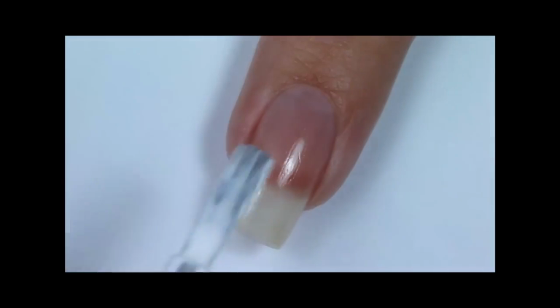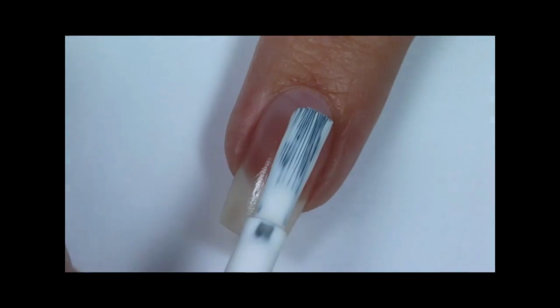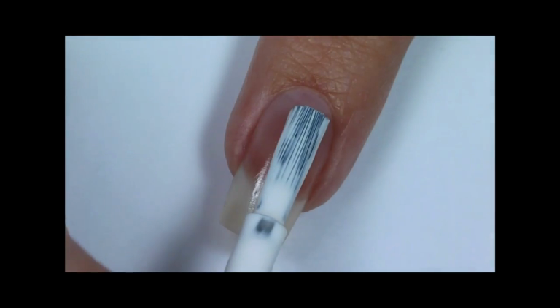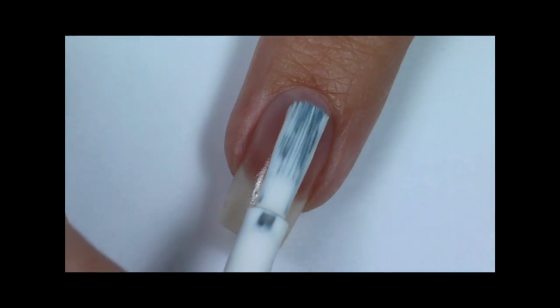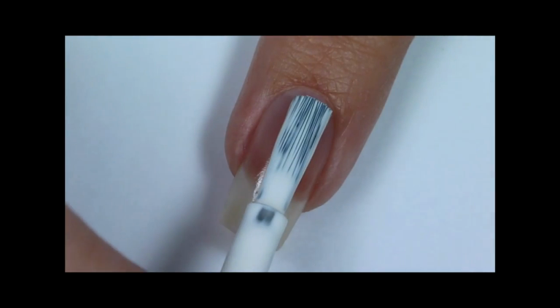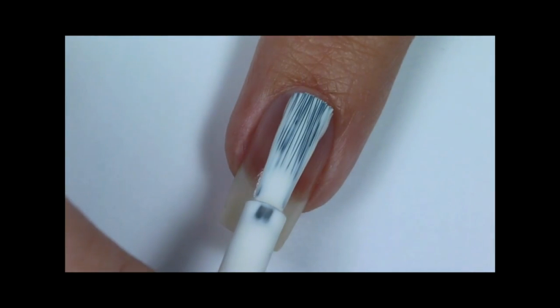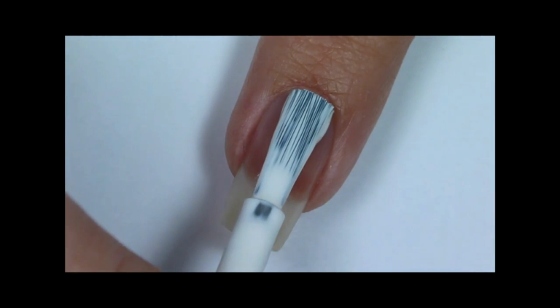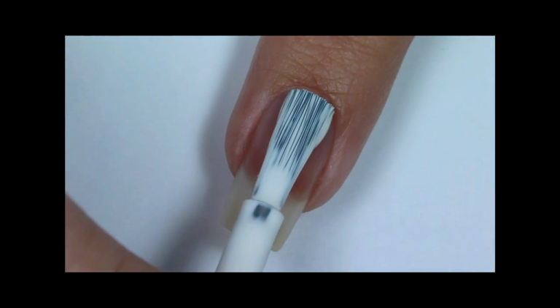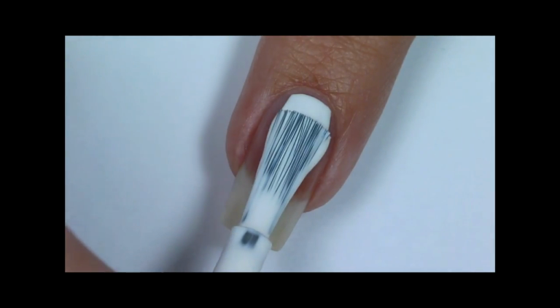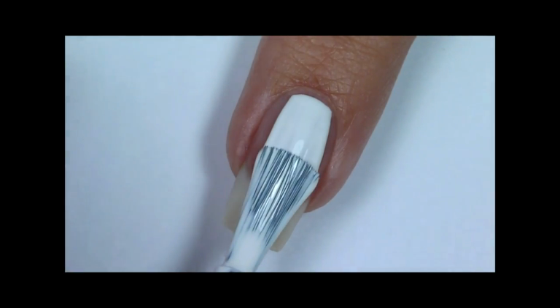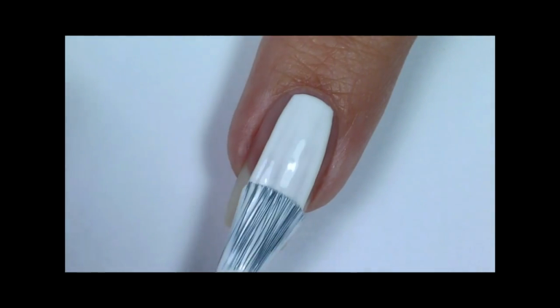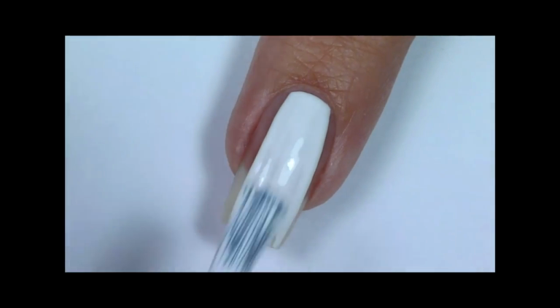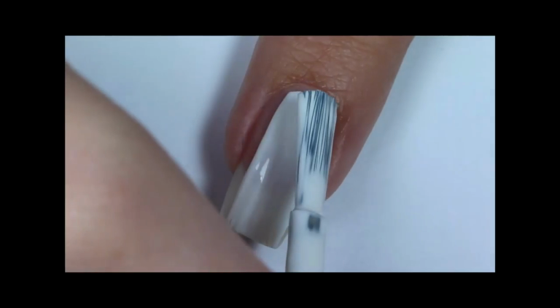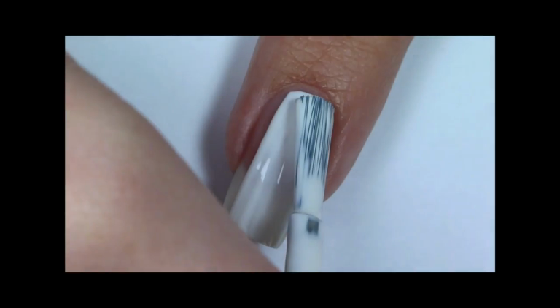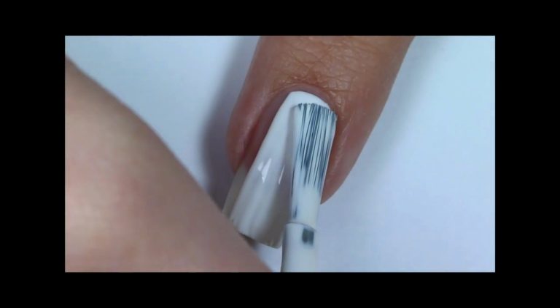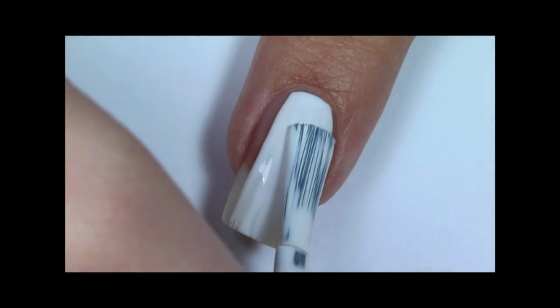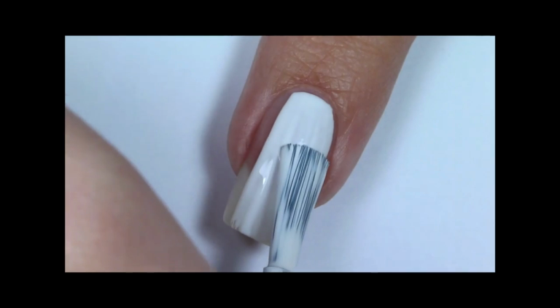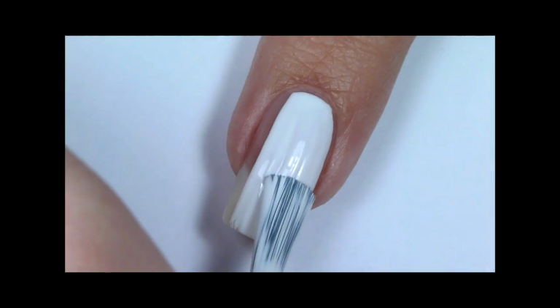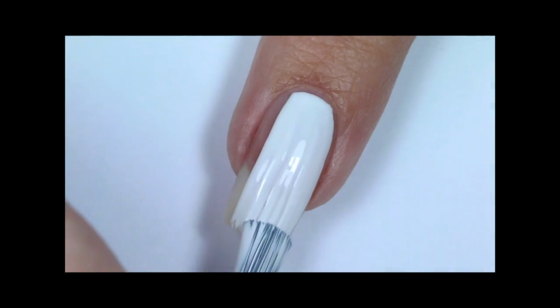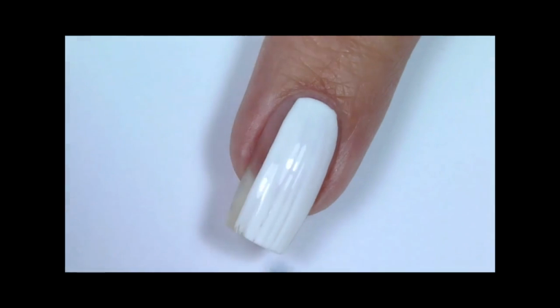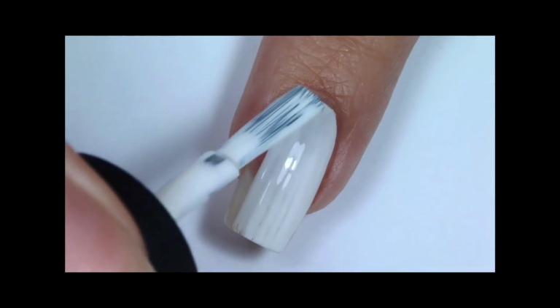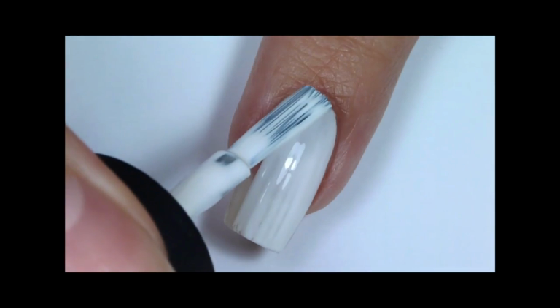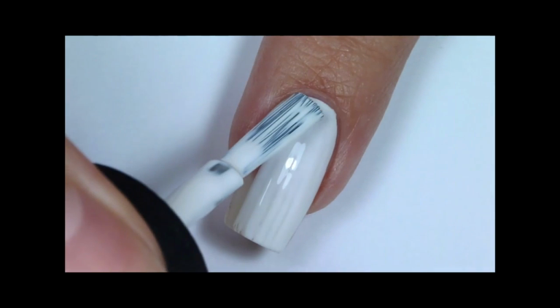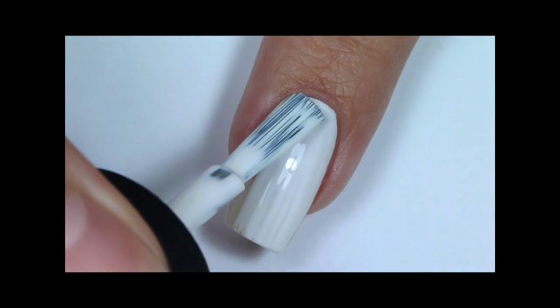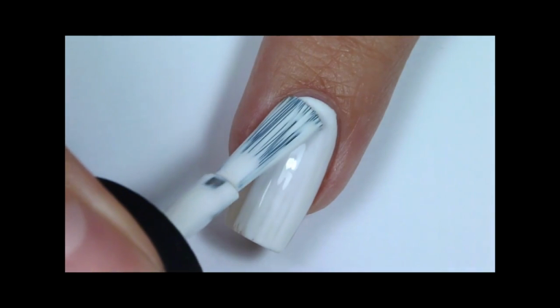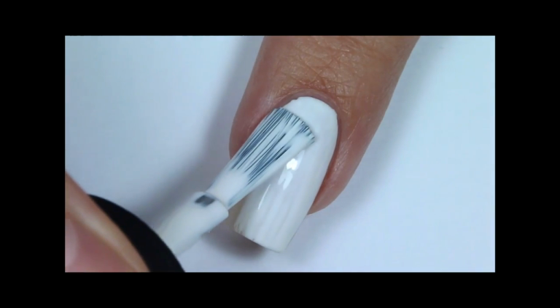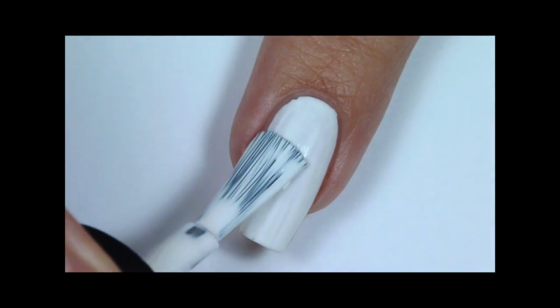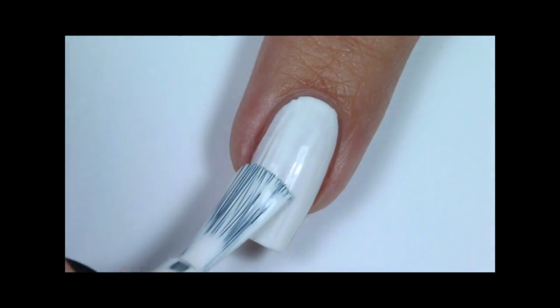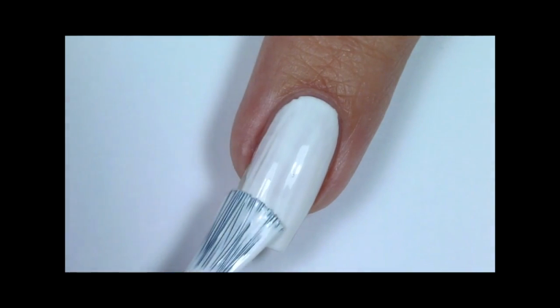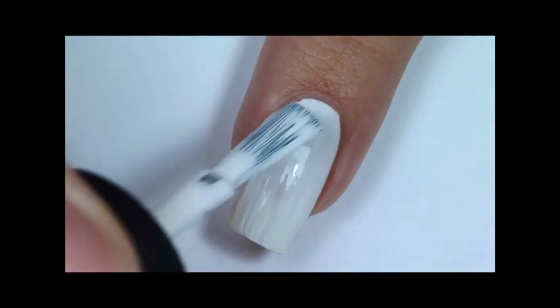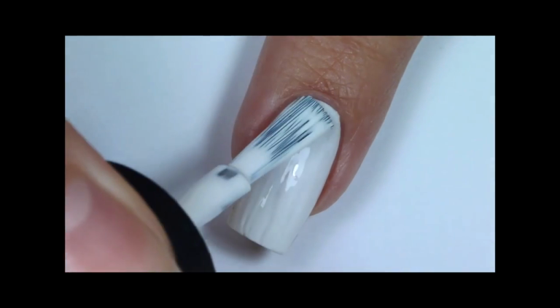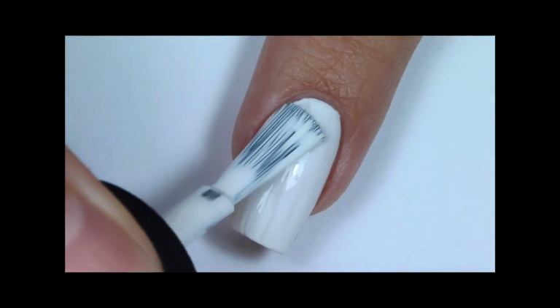Then paint your nails with two coats of Alpine Snow White Nail Polish.